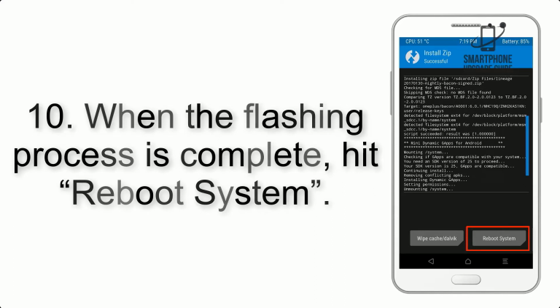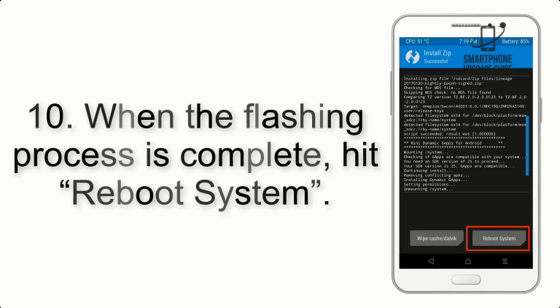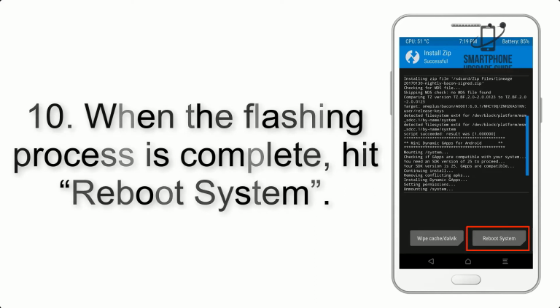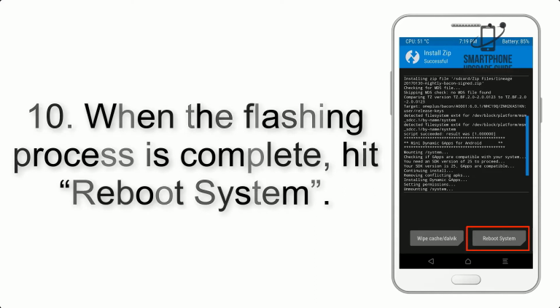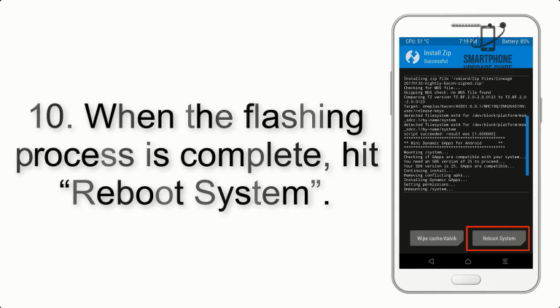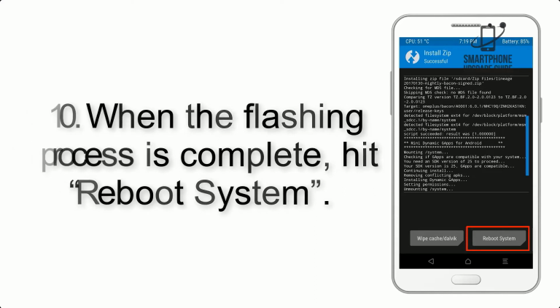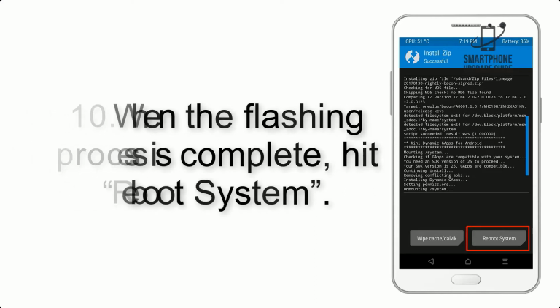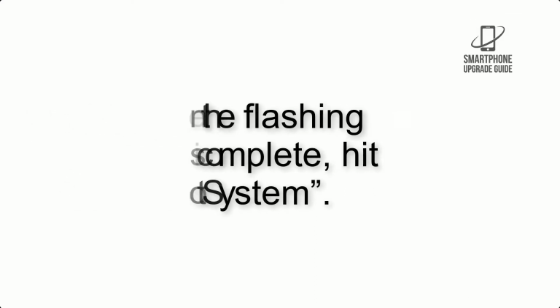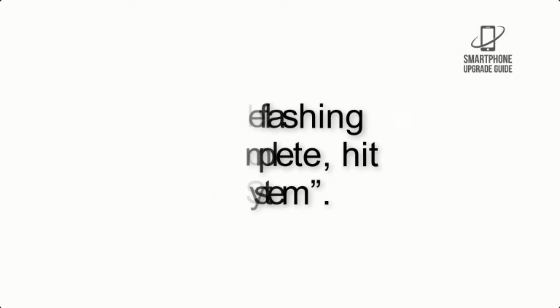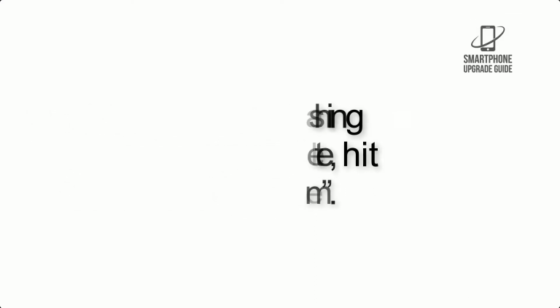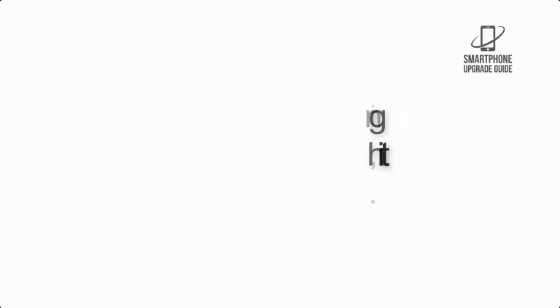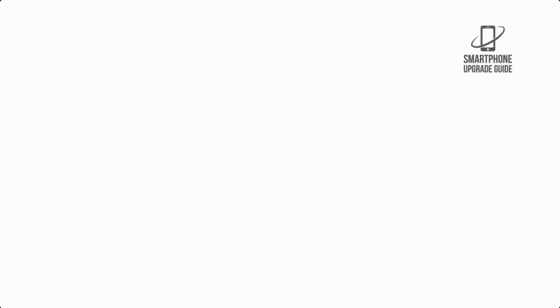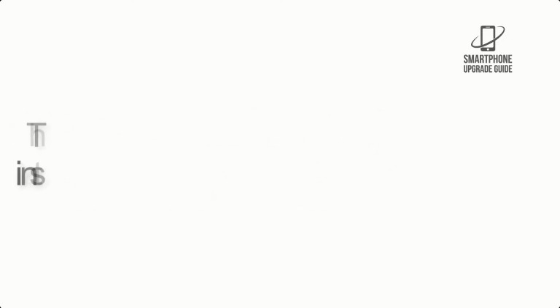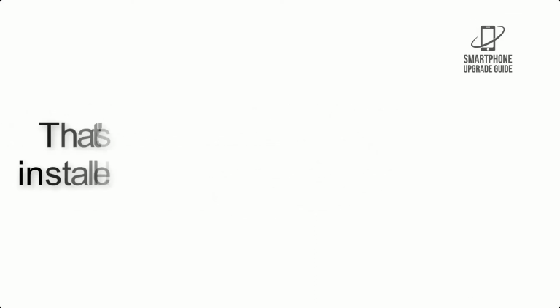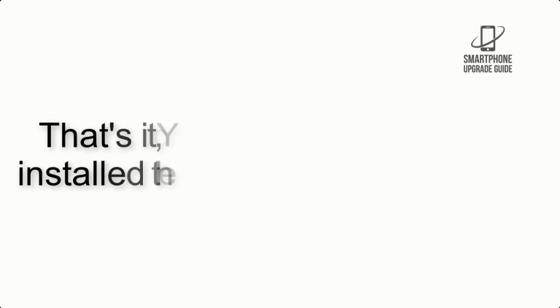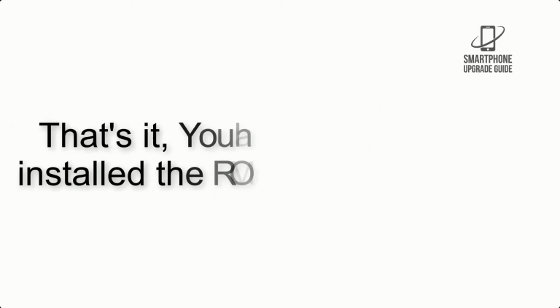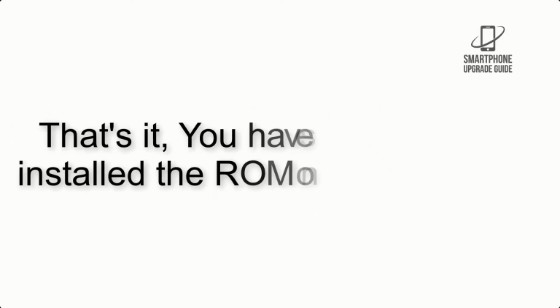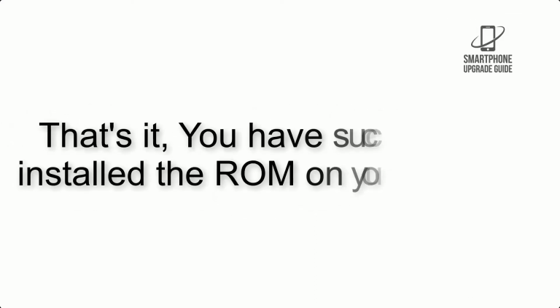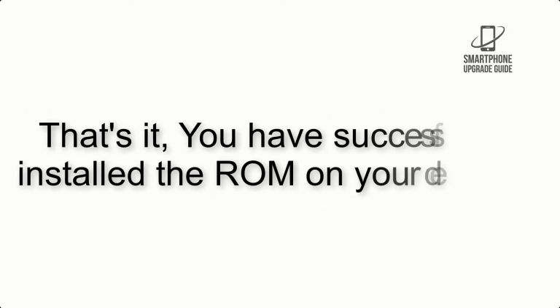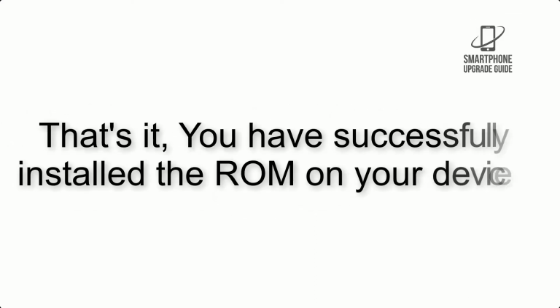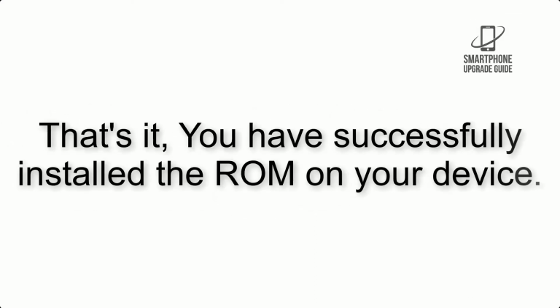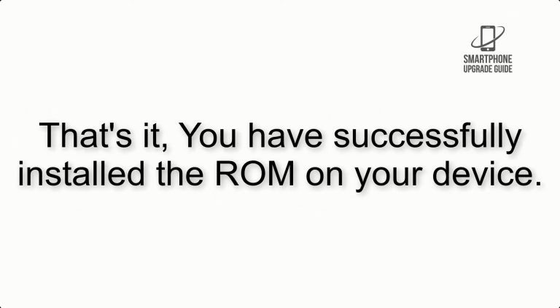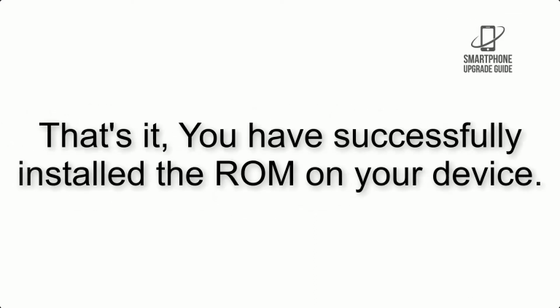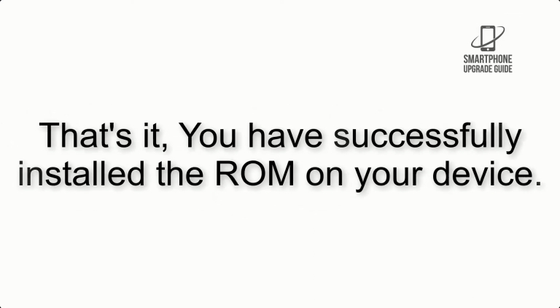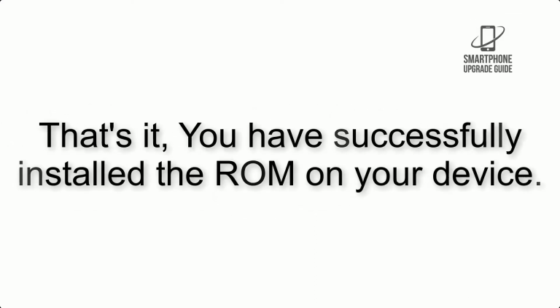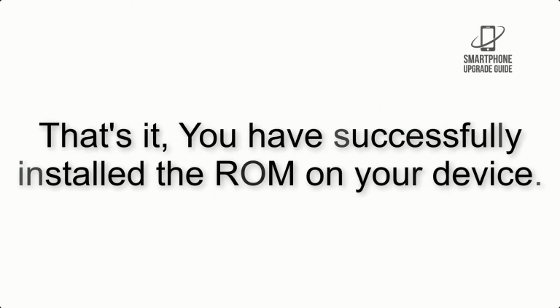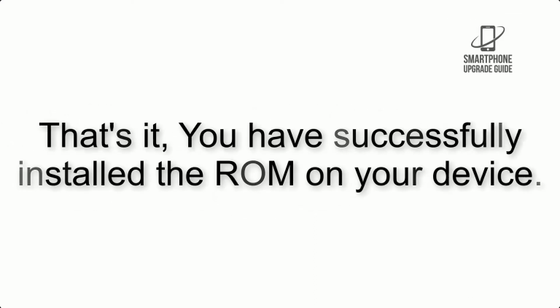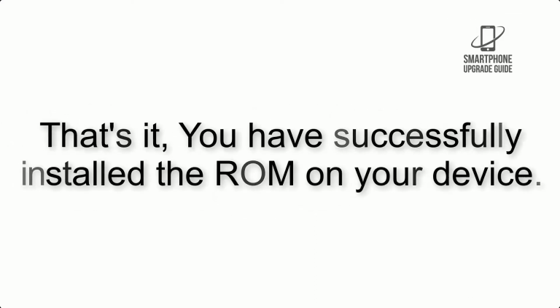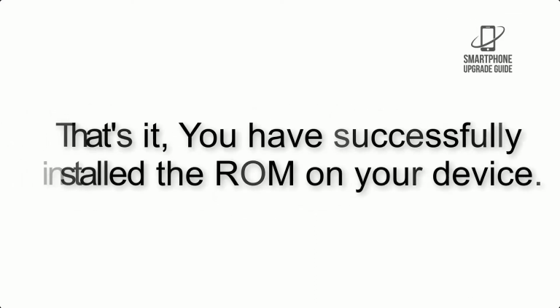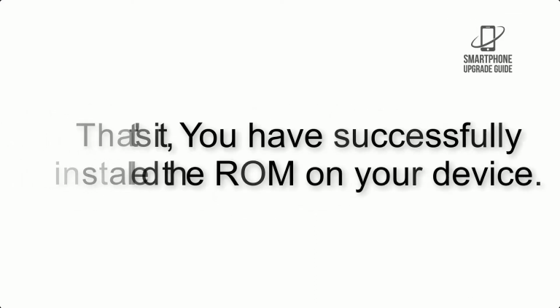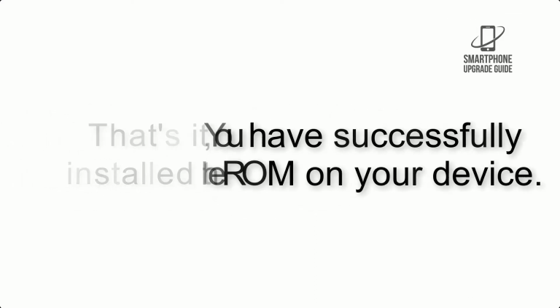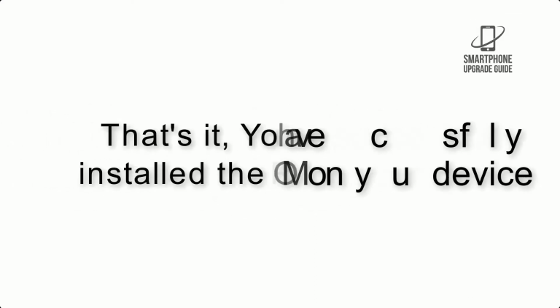Step 9: When the flashing process is complete, hit Reboot System. That's it — you have successfully installed the ROM on your device.